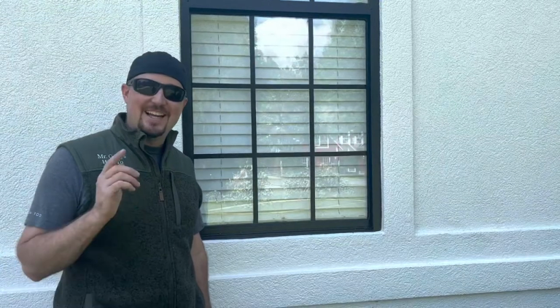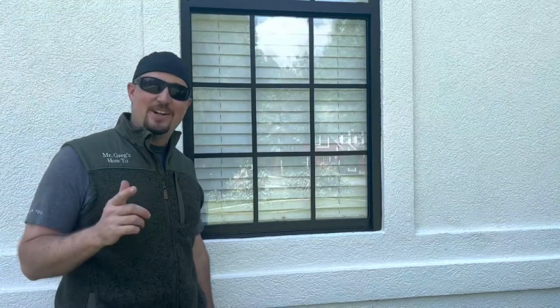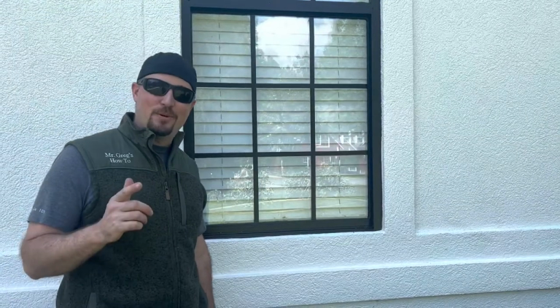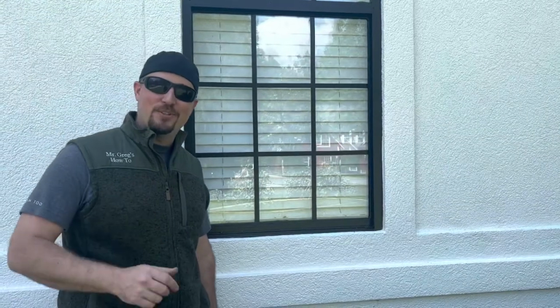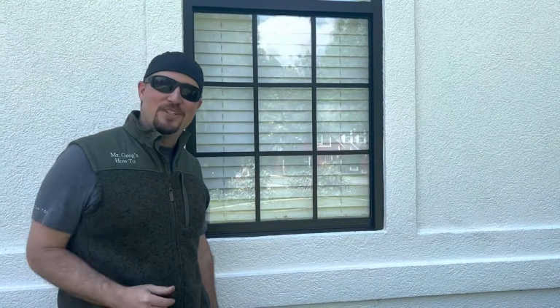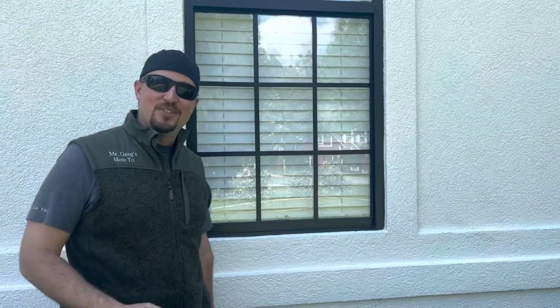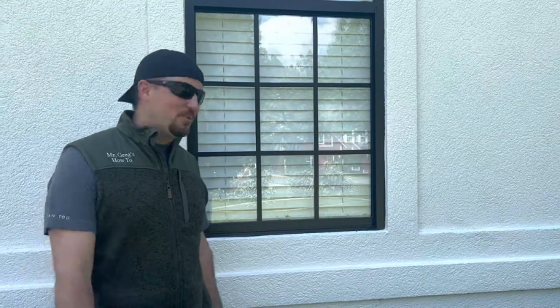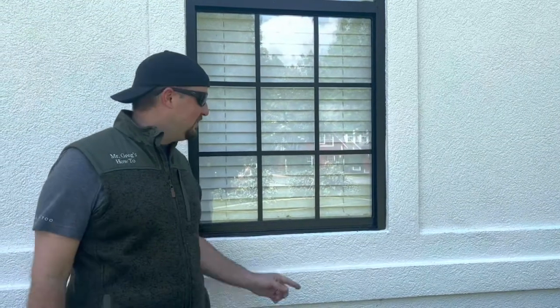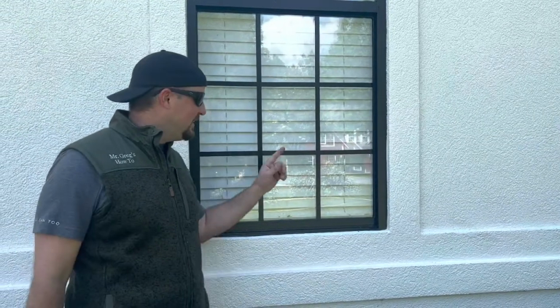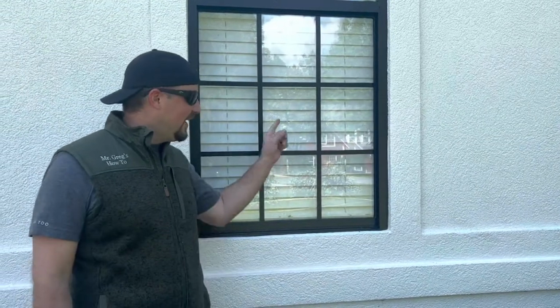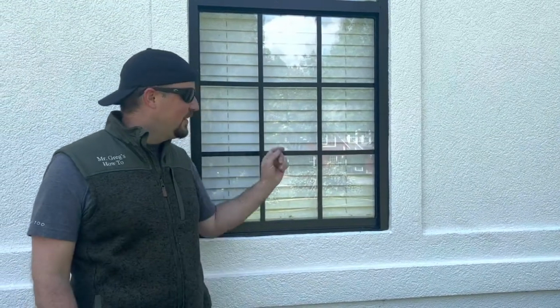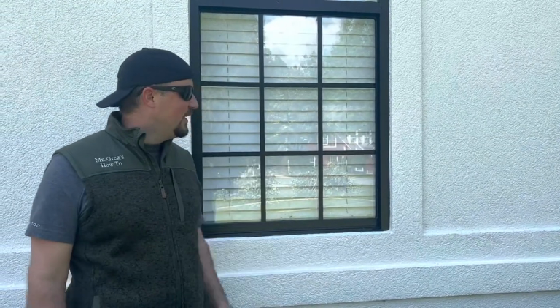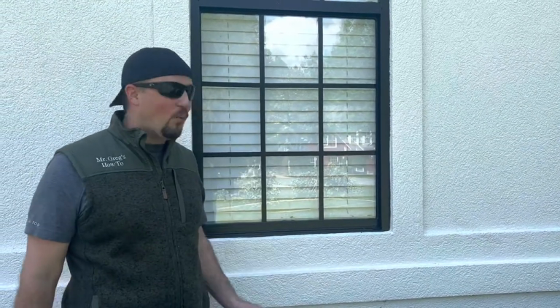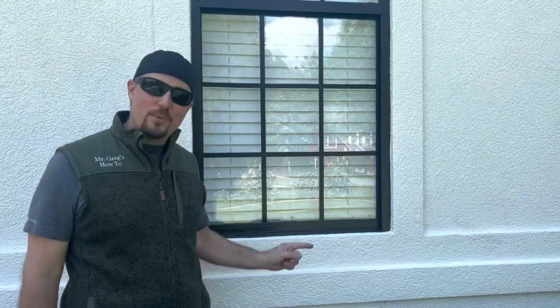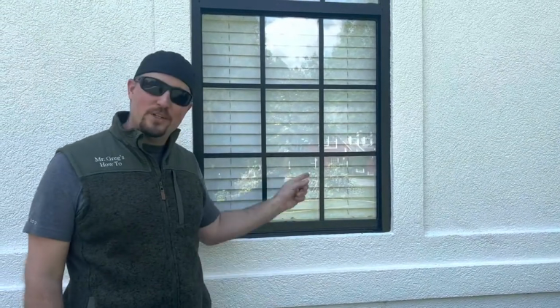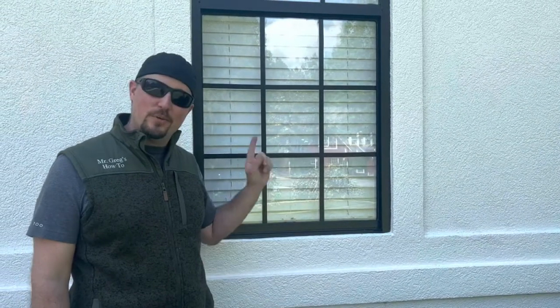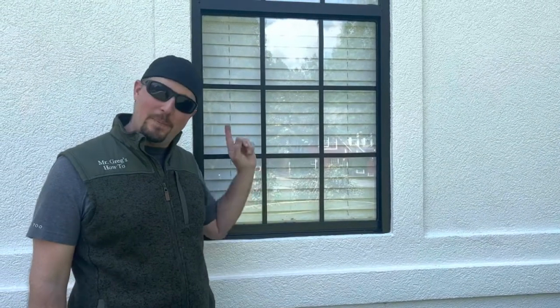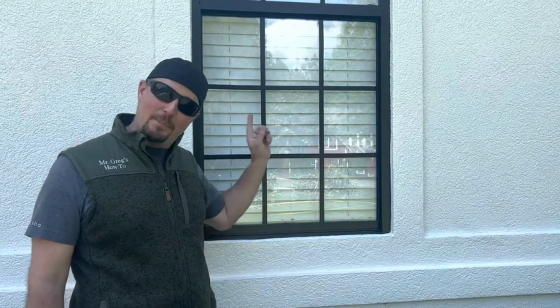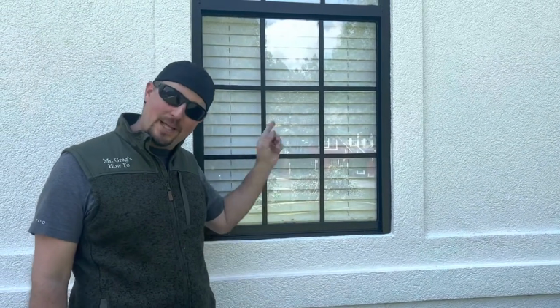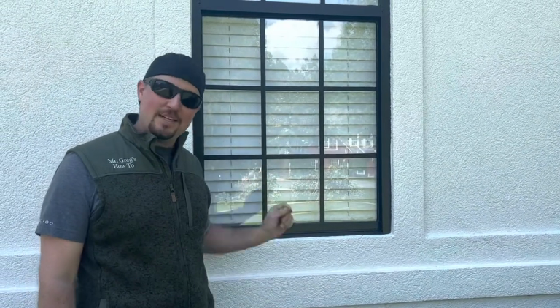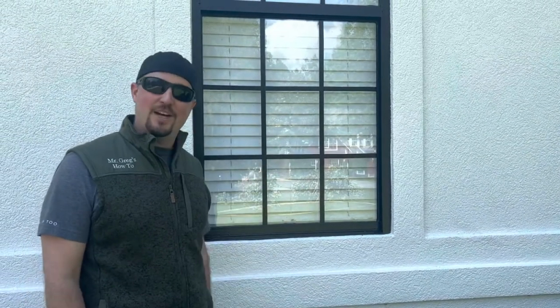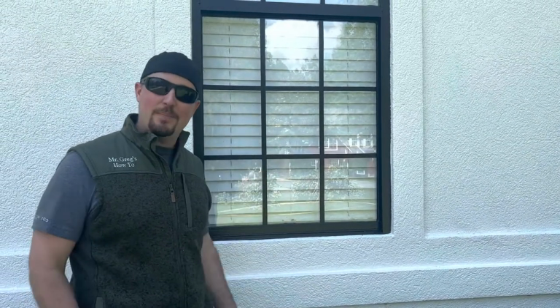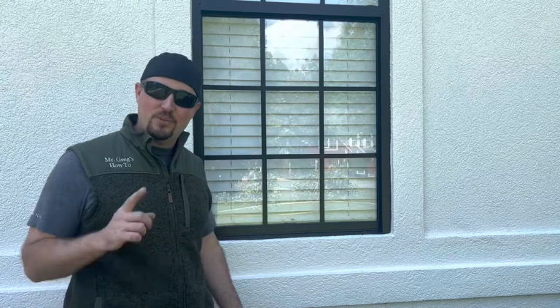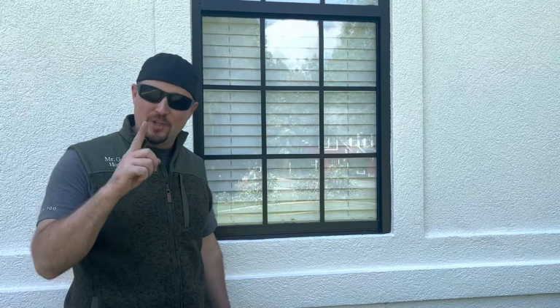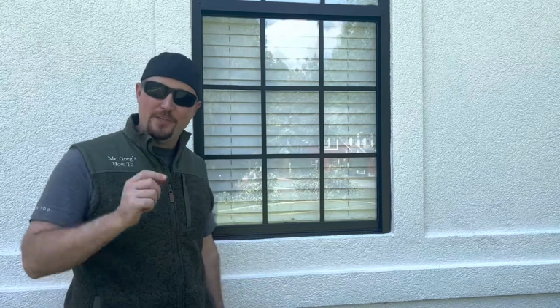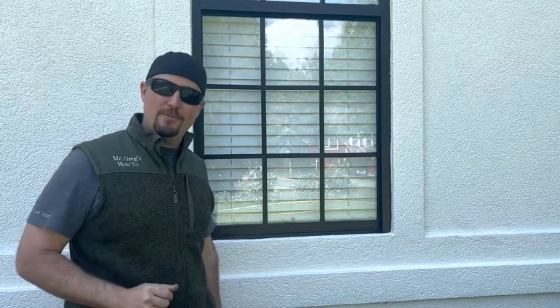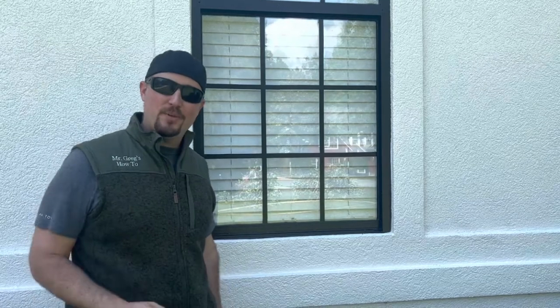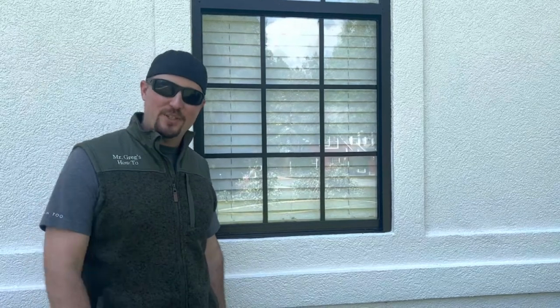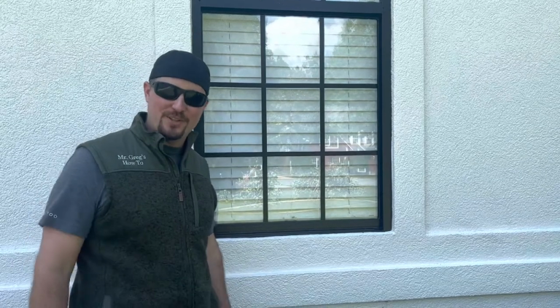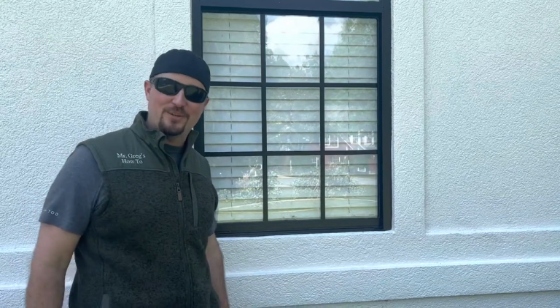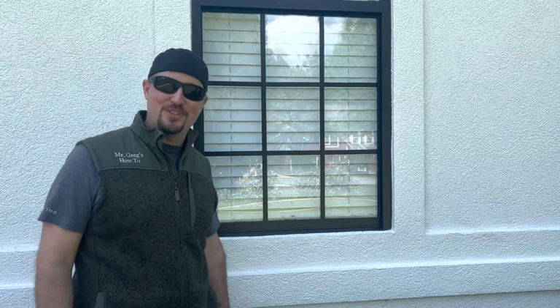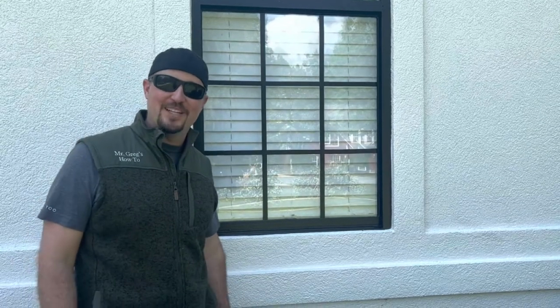Howdy, partner. So you want to see how the white windows that we painted black held up after one year? We're going to show you today.